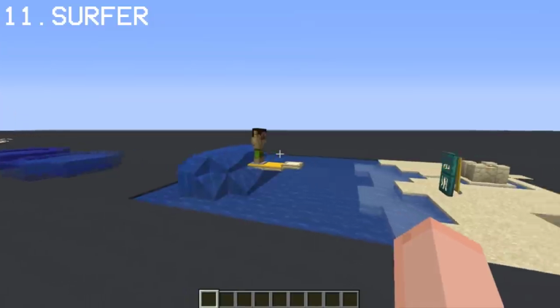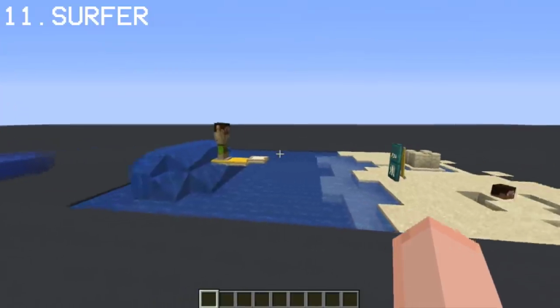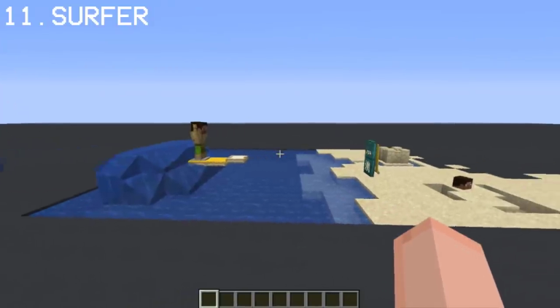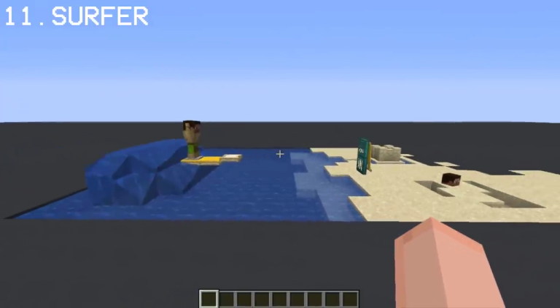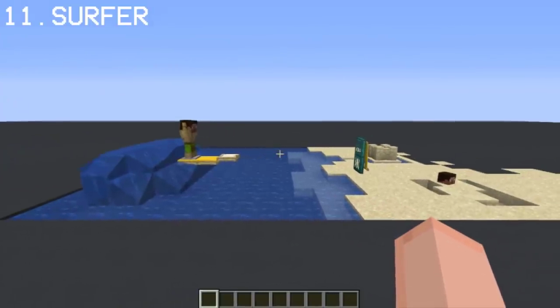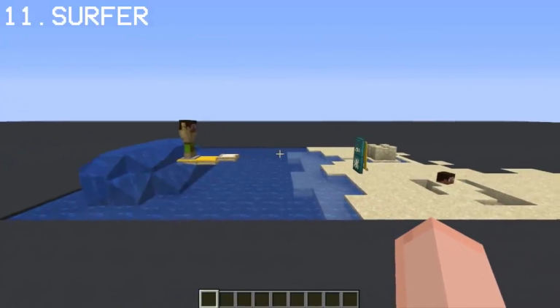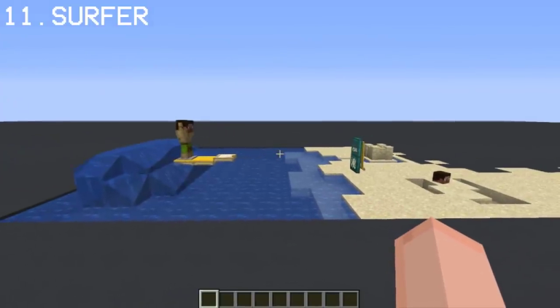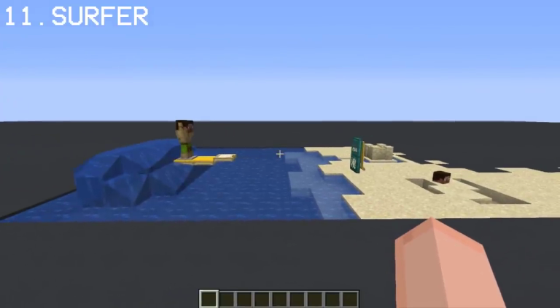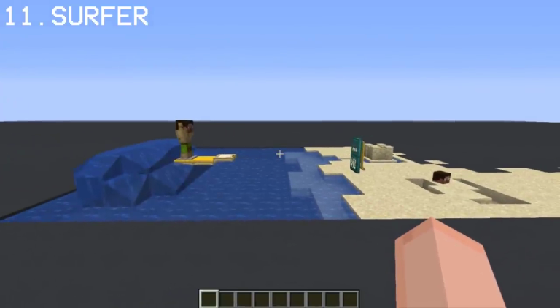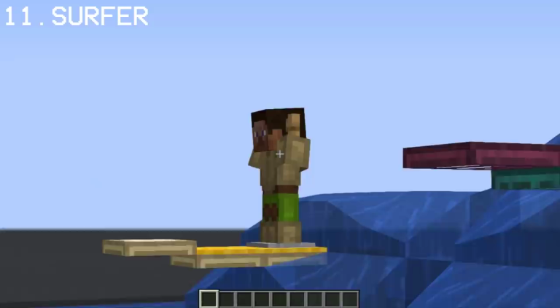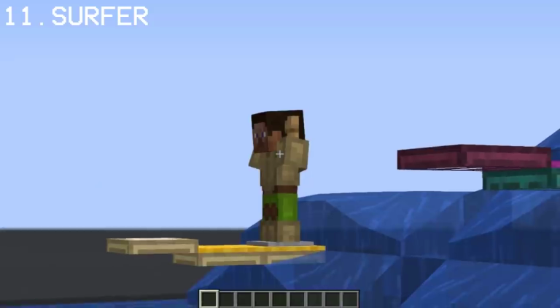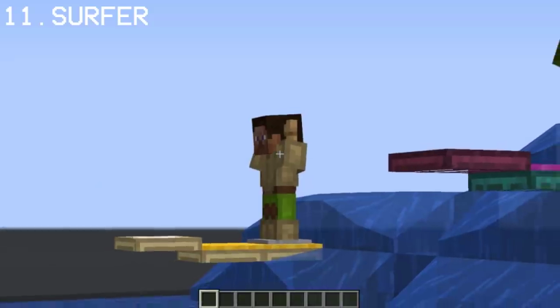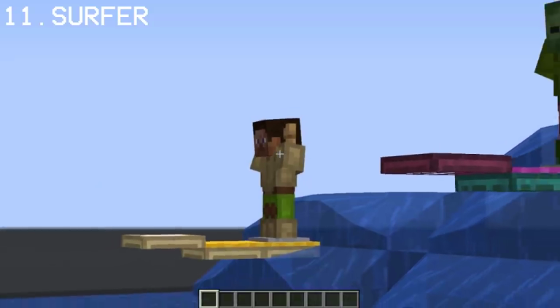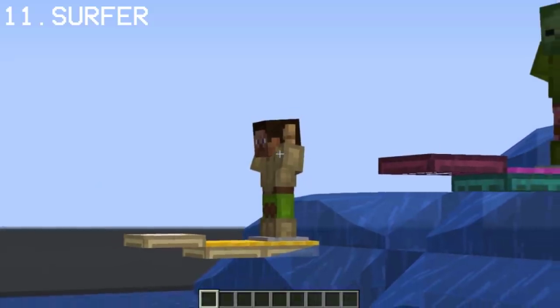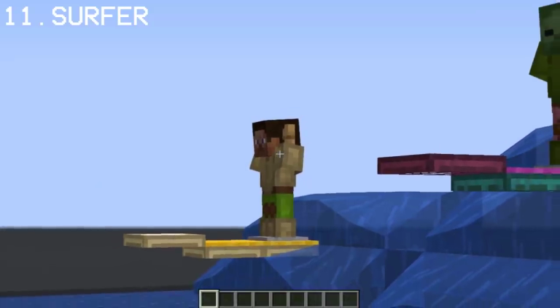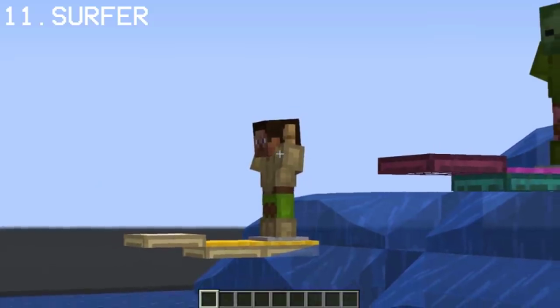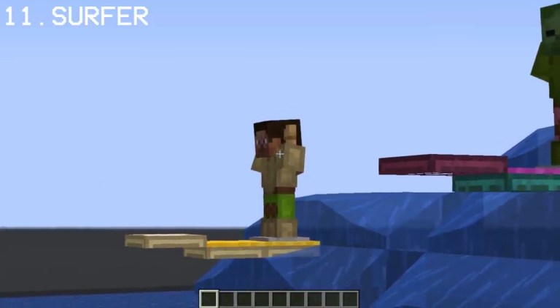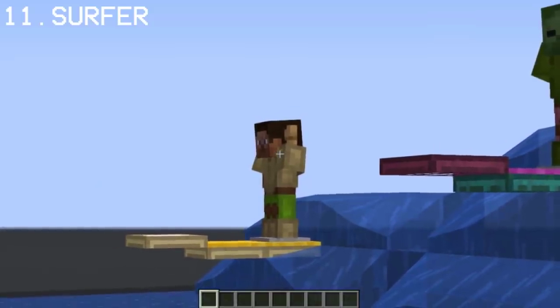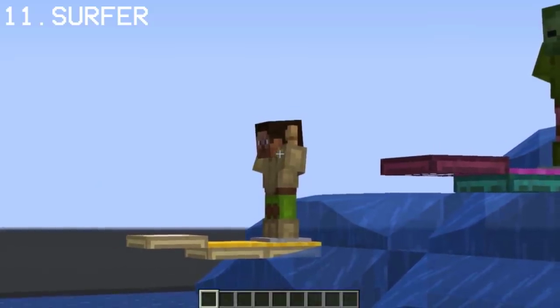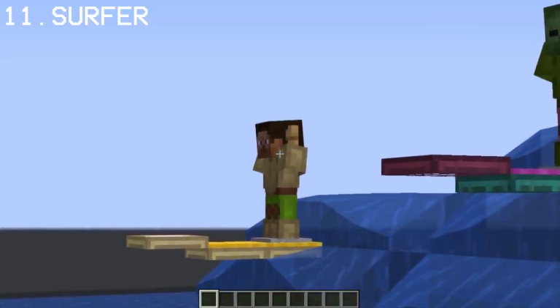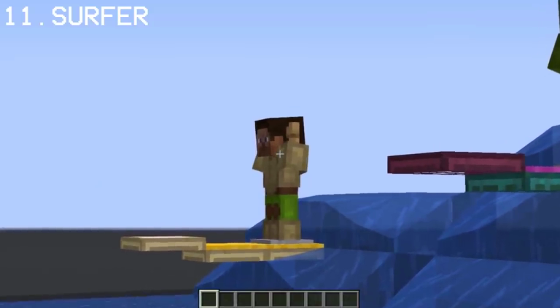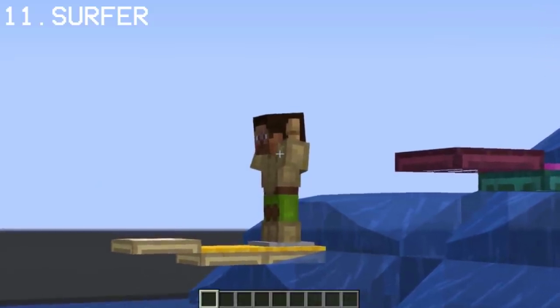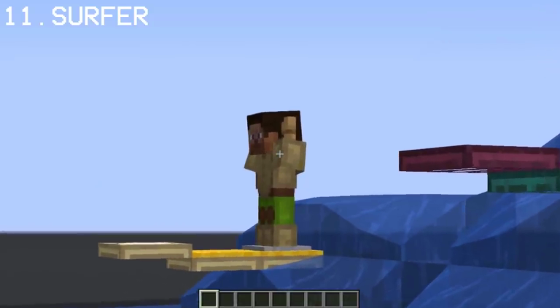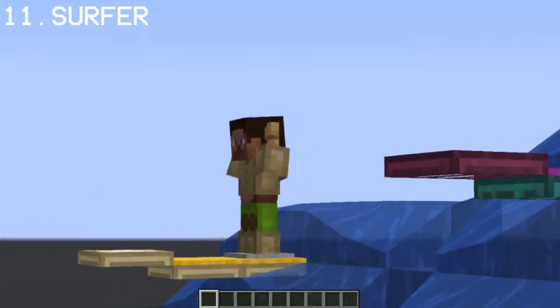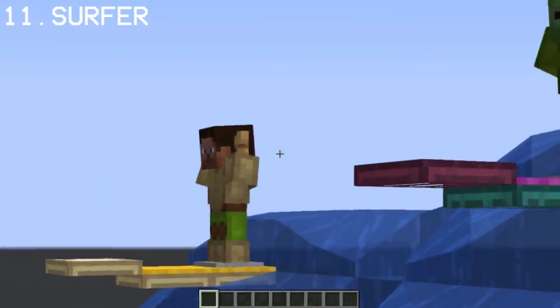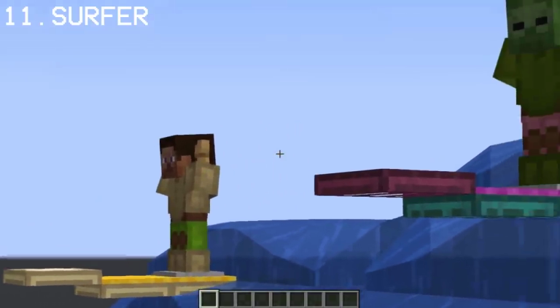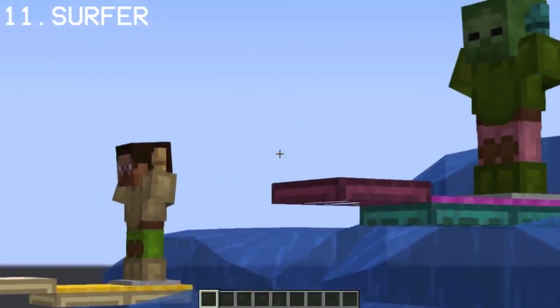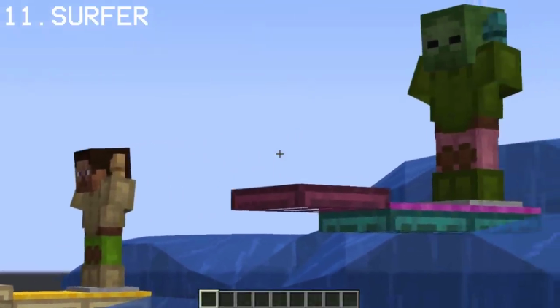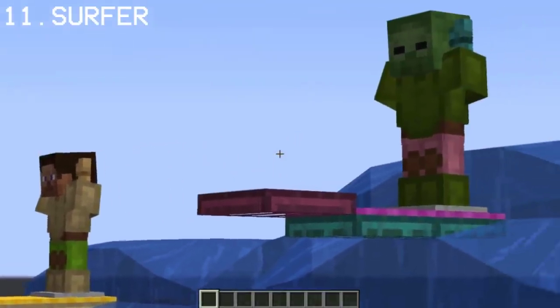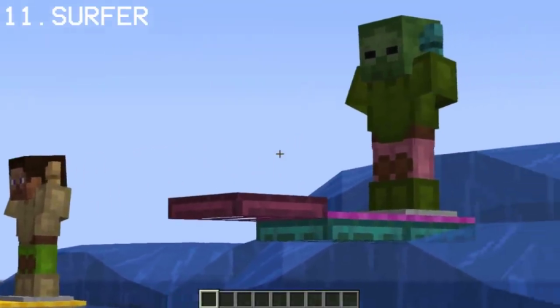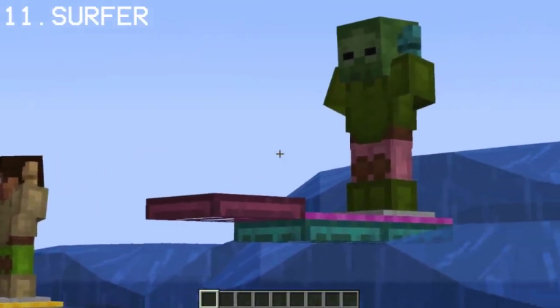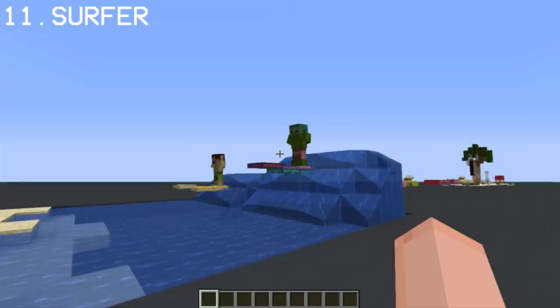Let me know what you think. For fun, you can also make a surfer zombie, which is actually pretty awesome.